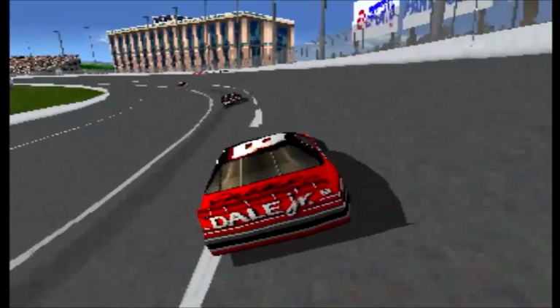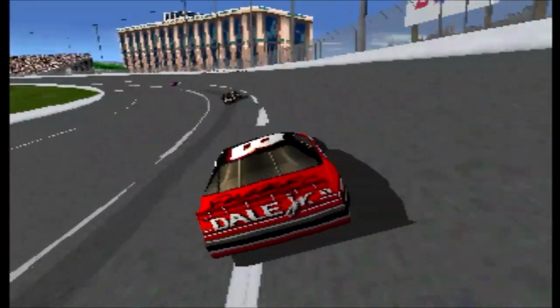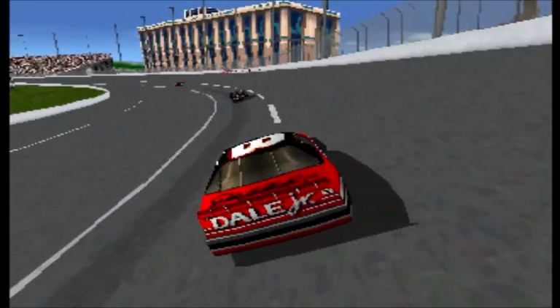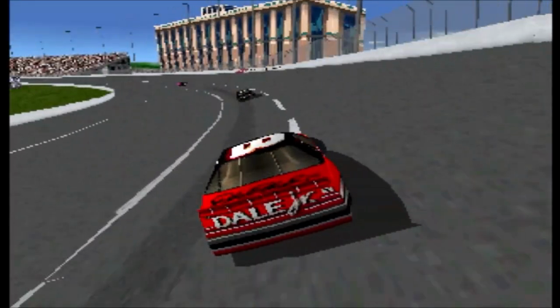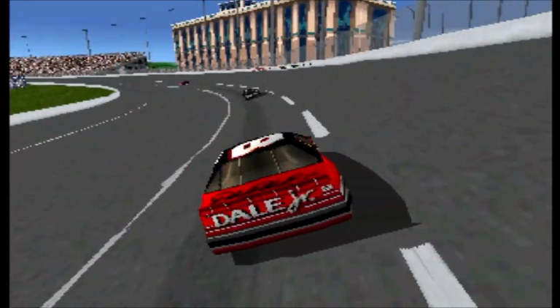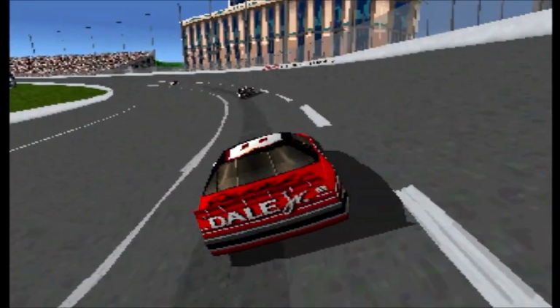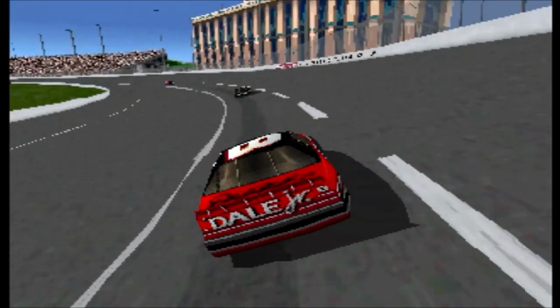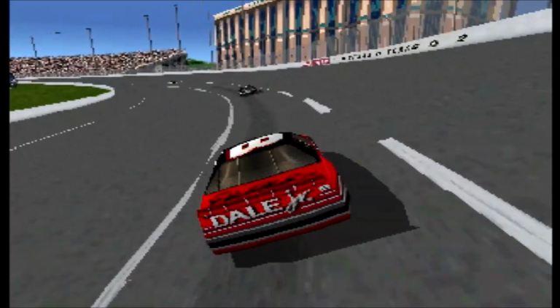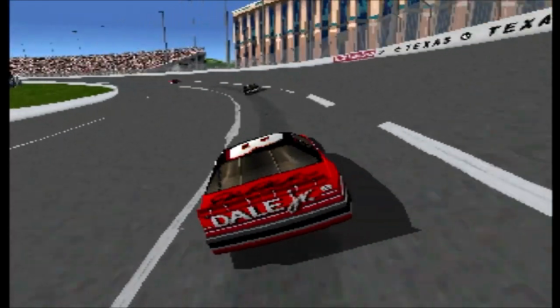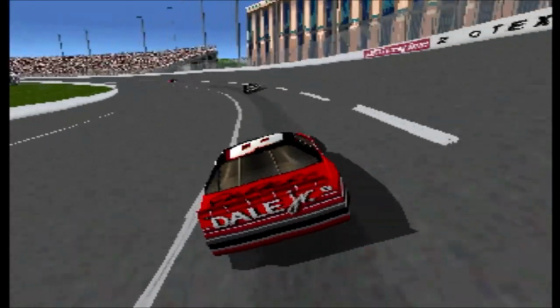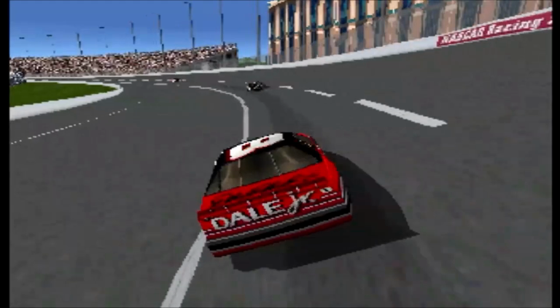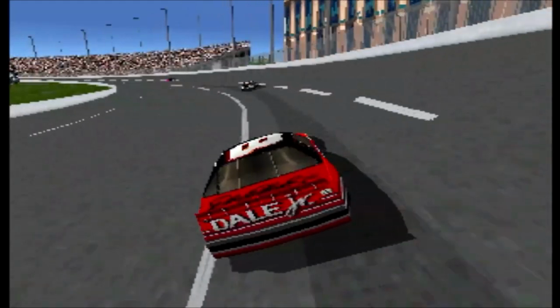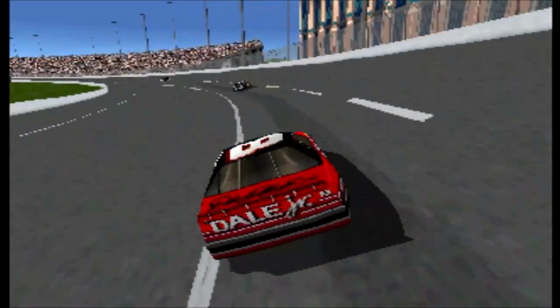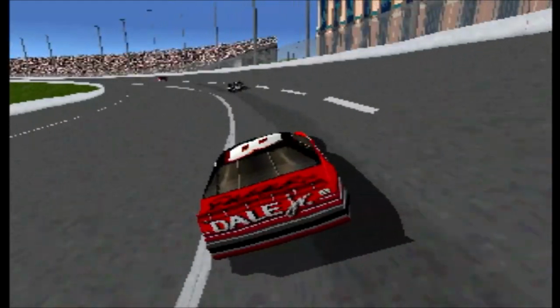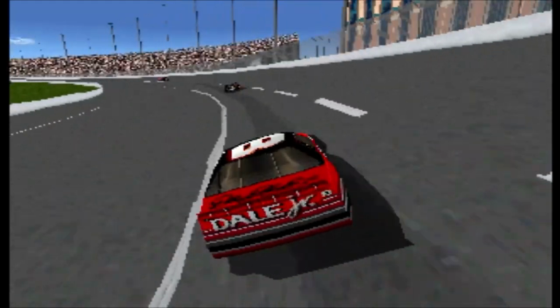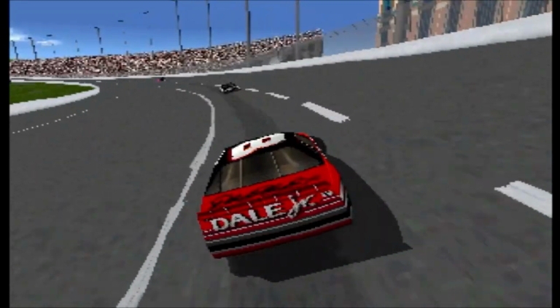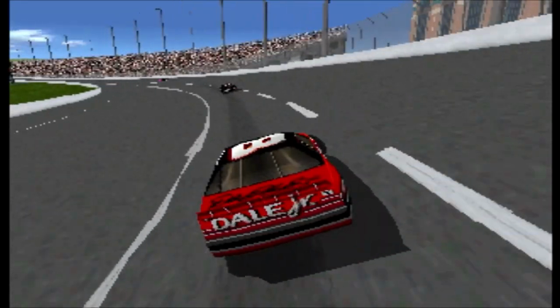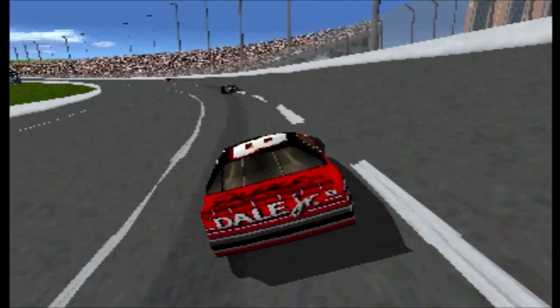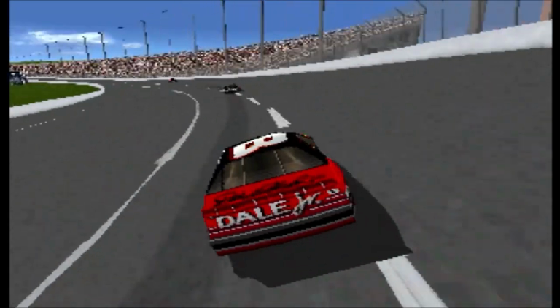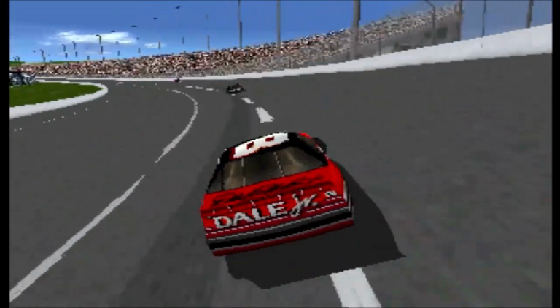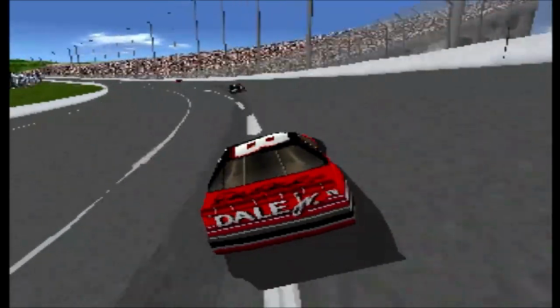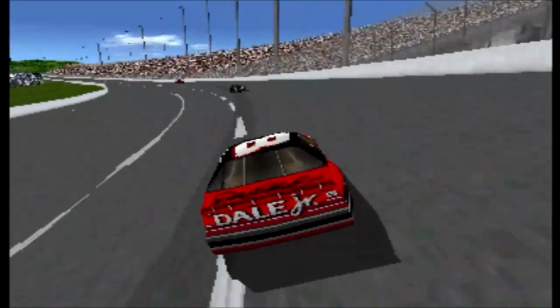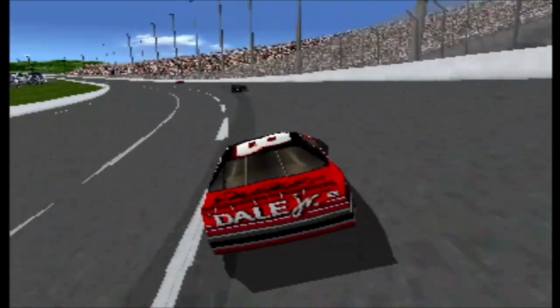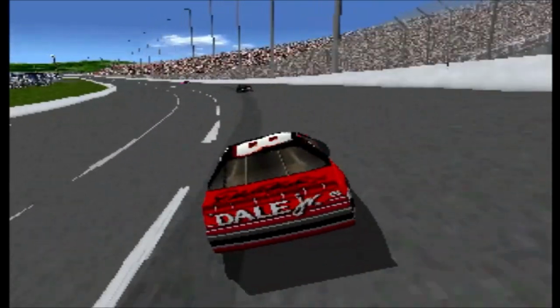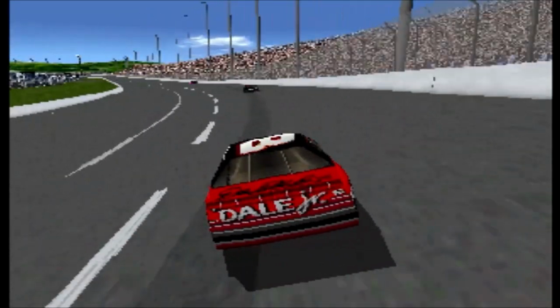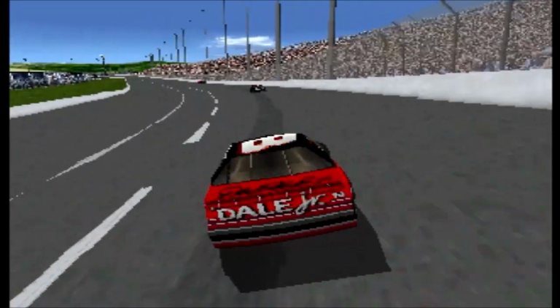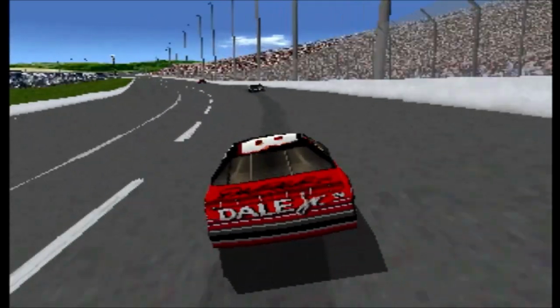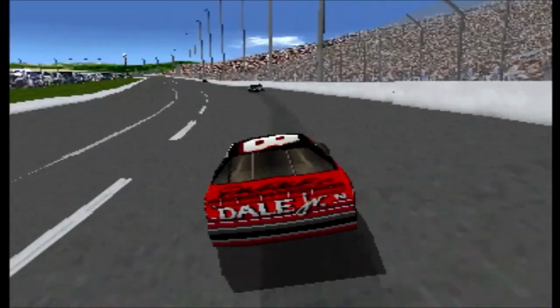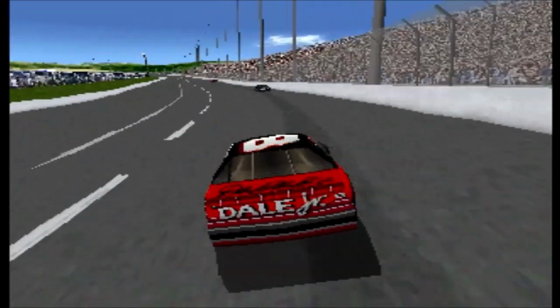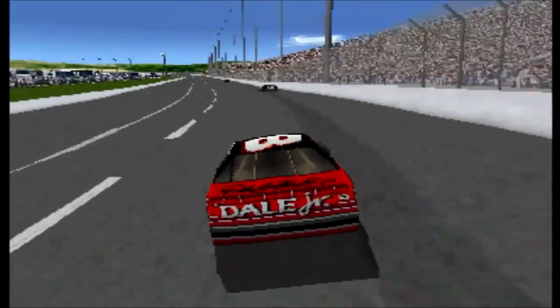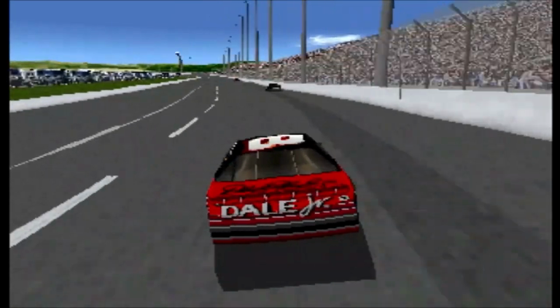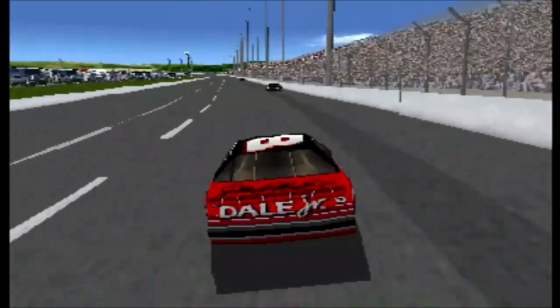Dale Jr. is now running in third place. He should just concentrate on the leaders now.